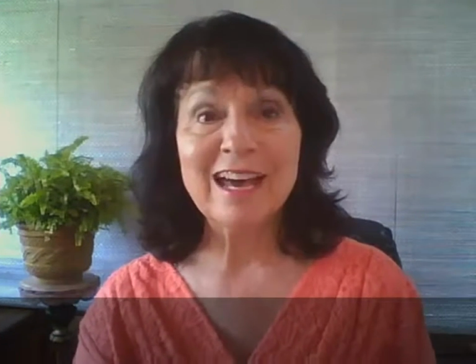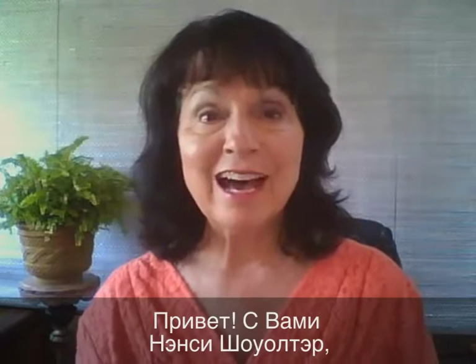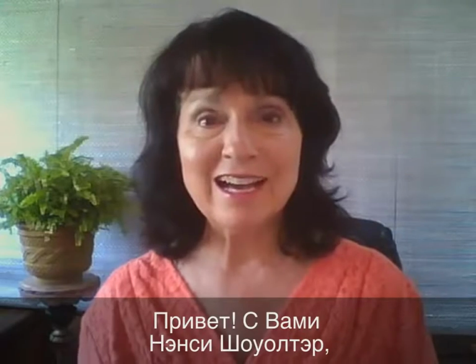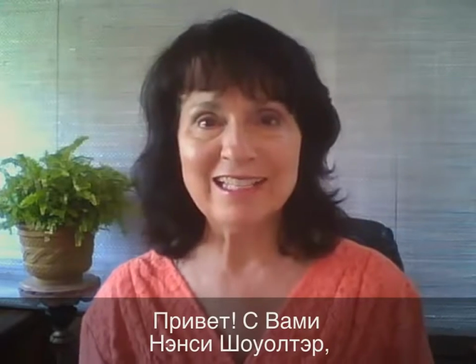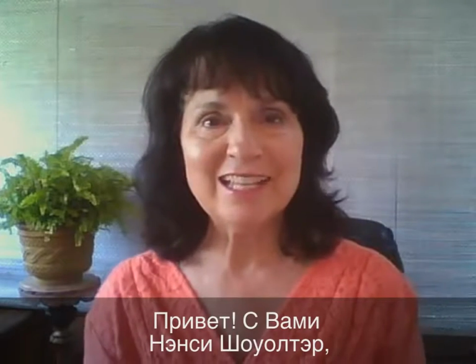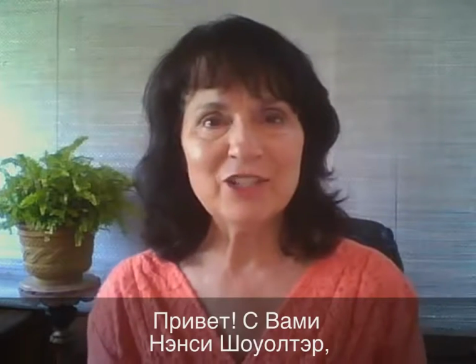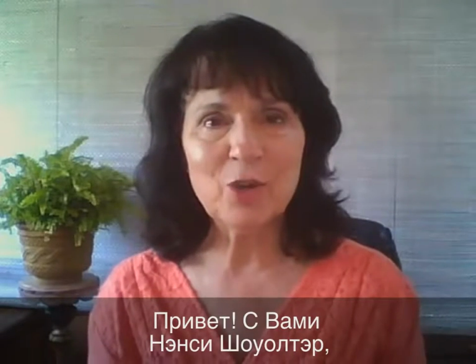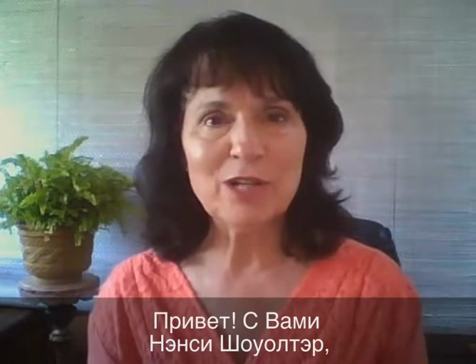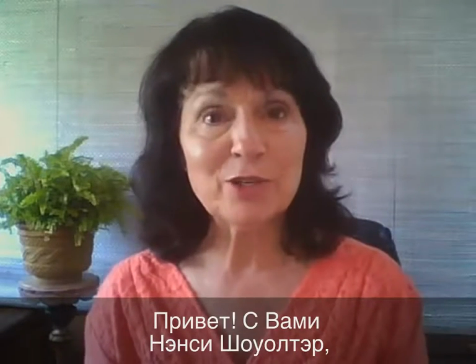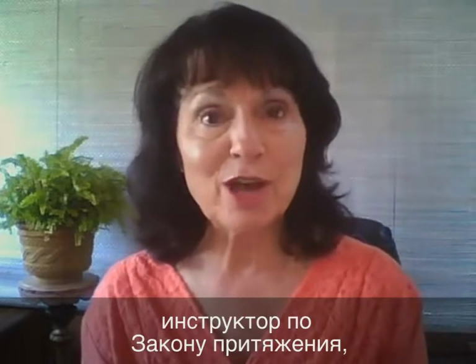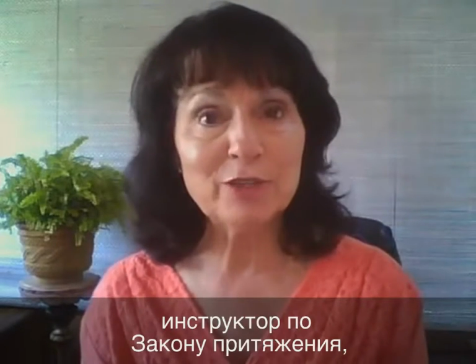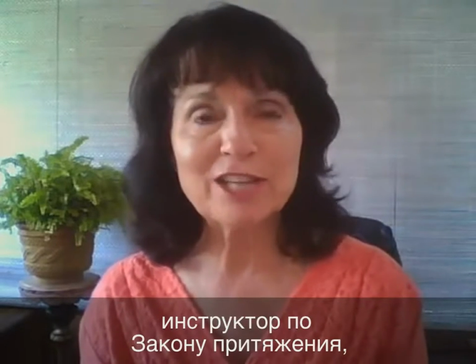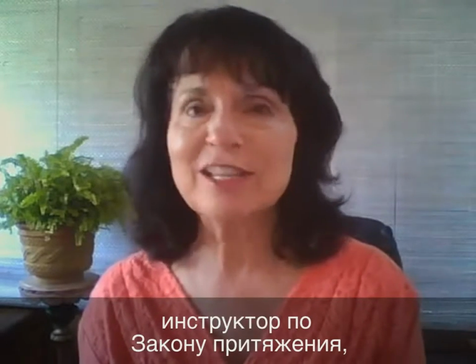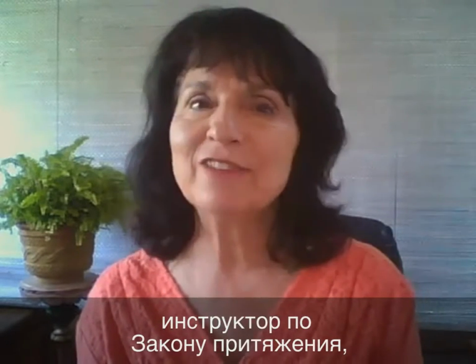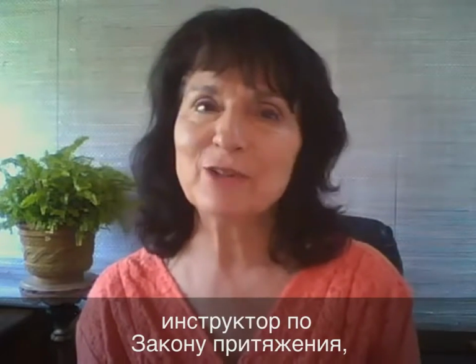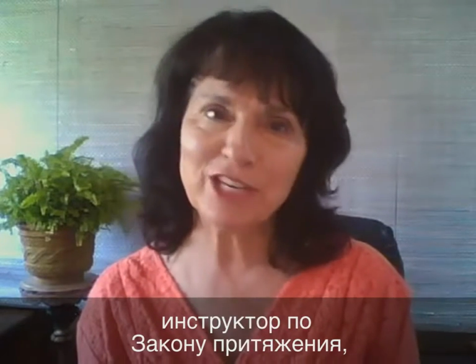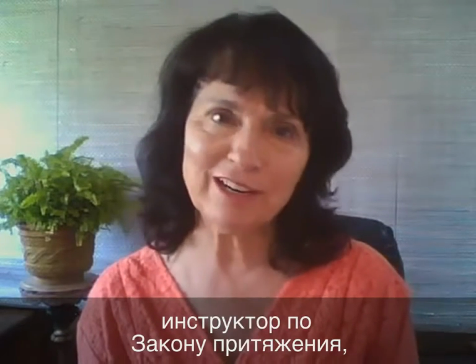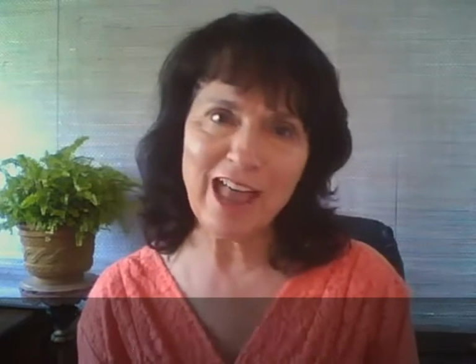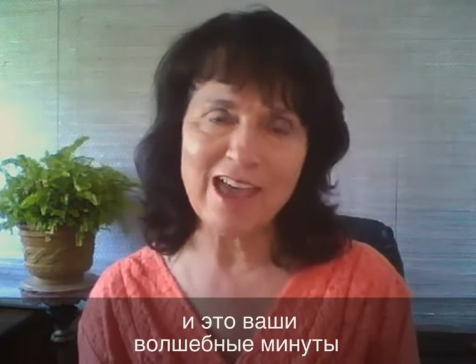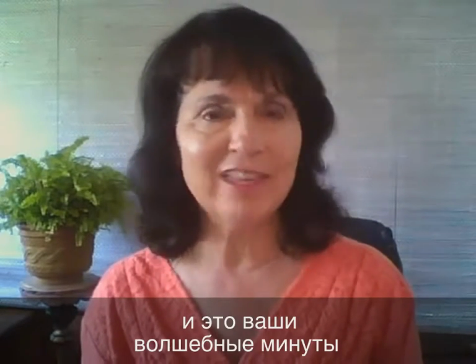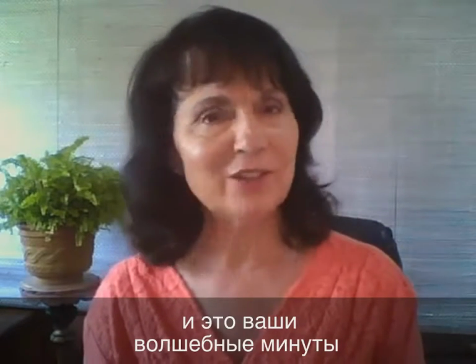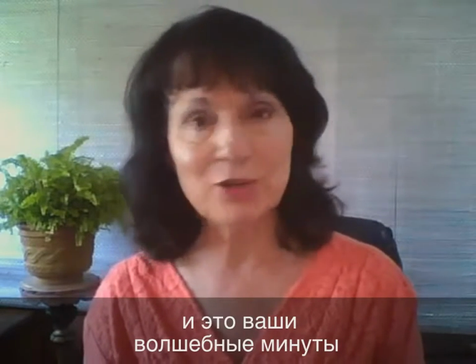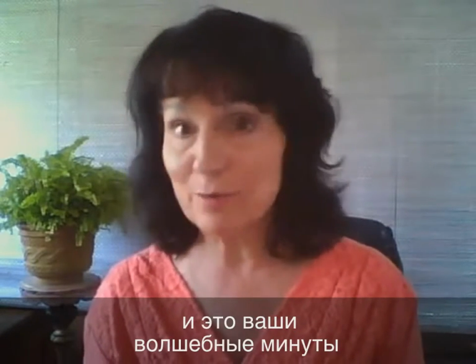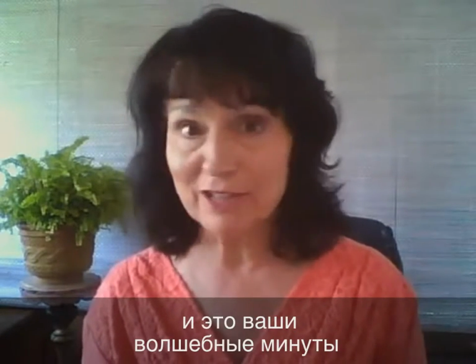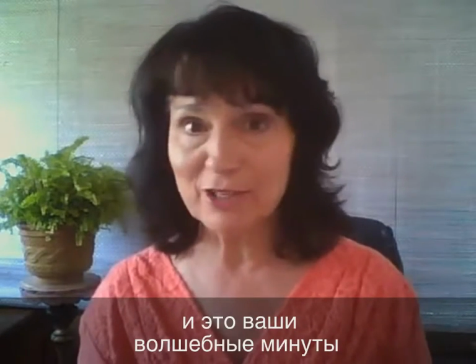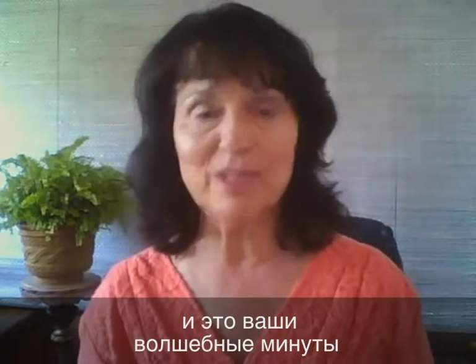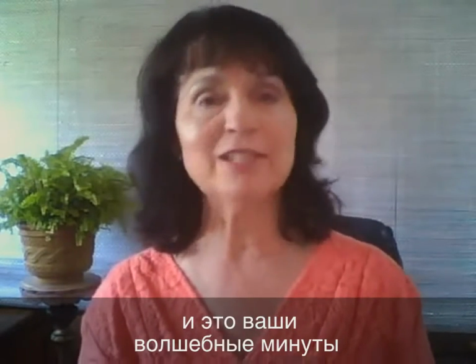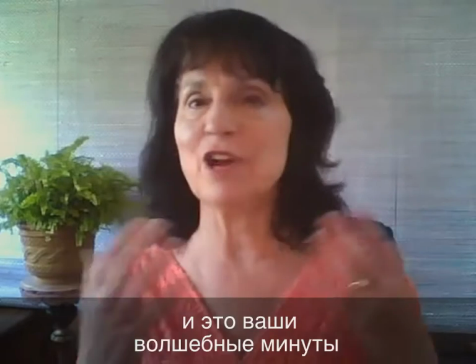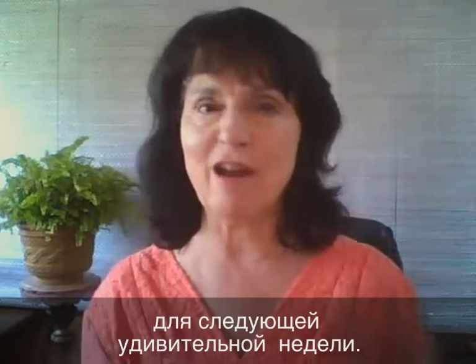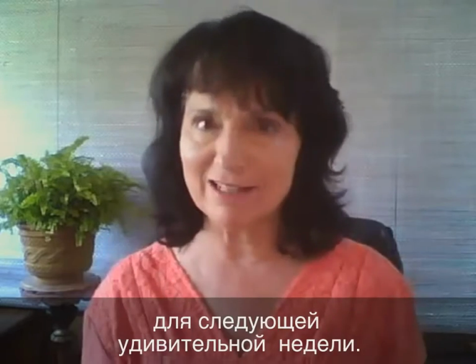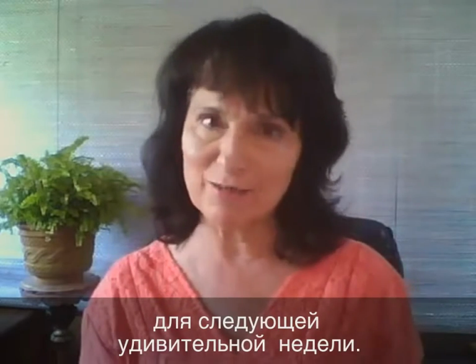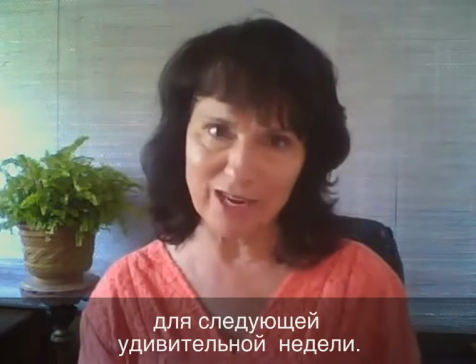Hi, Nancy Showalter, Law of Attraction Life Coach here, and these are your magical minutes for an awesome week.